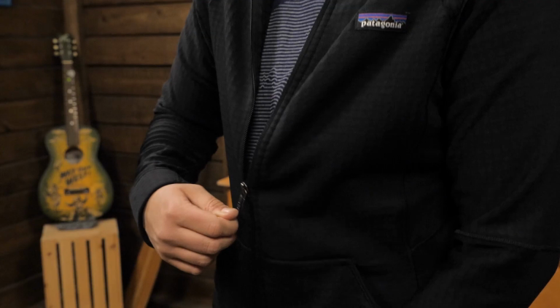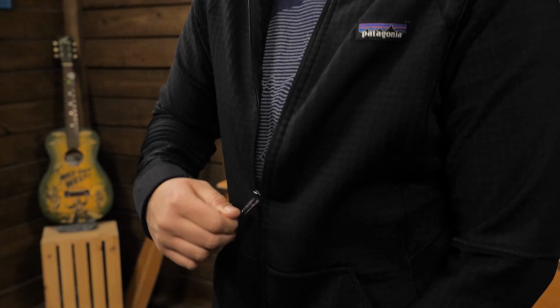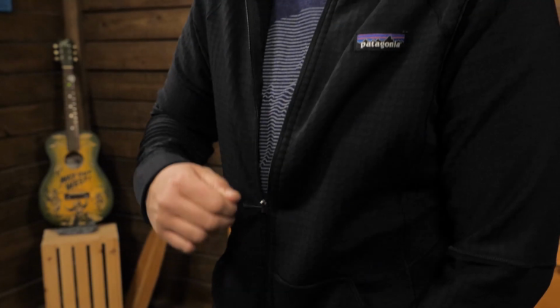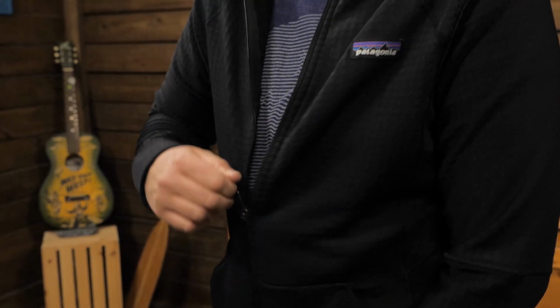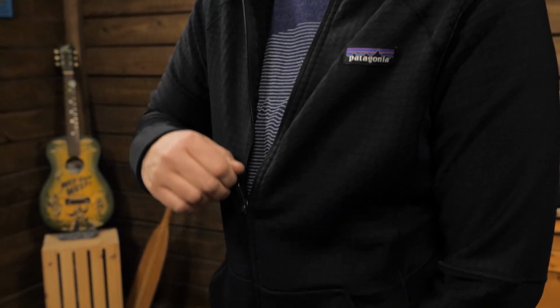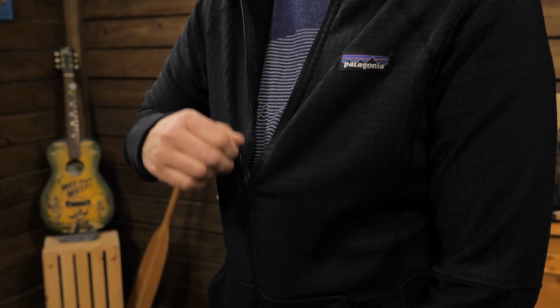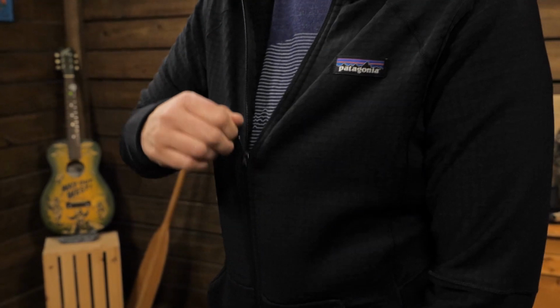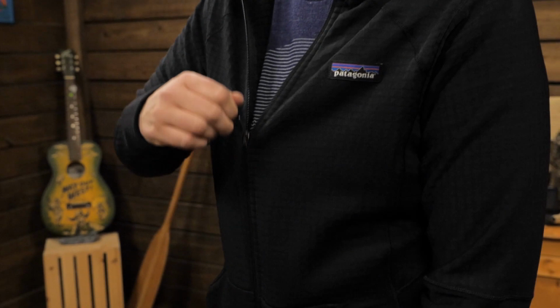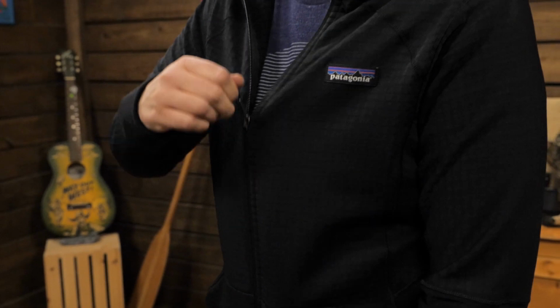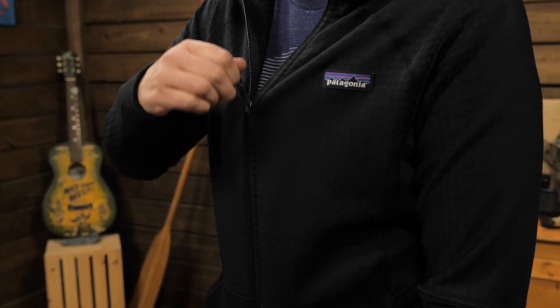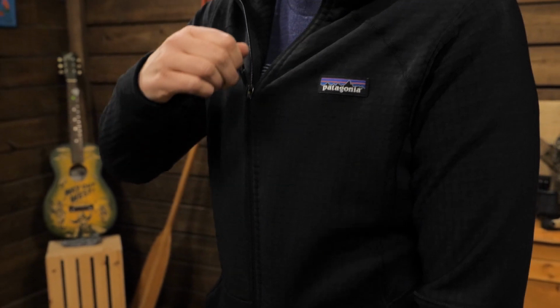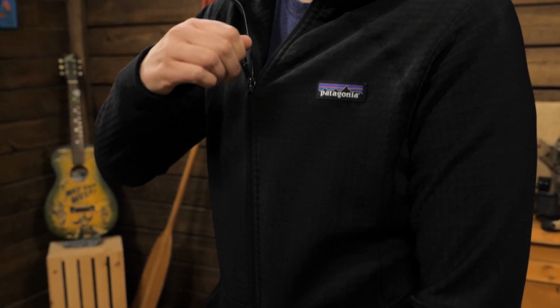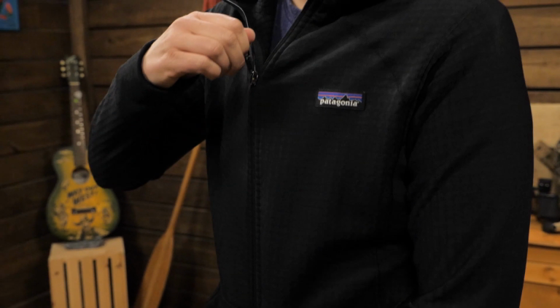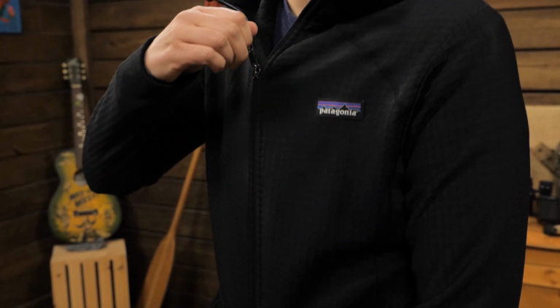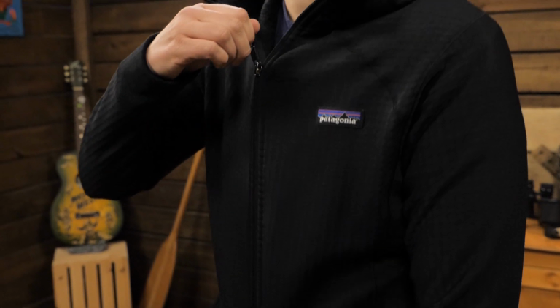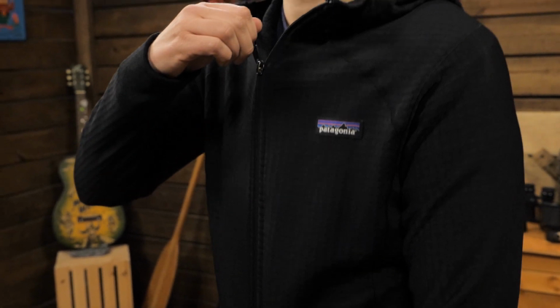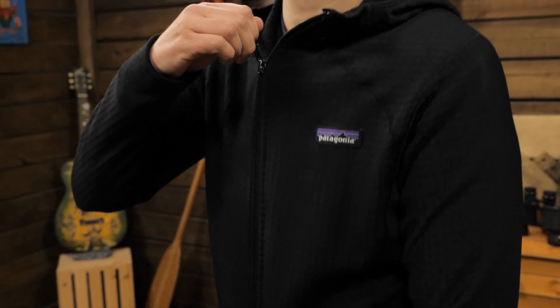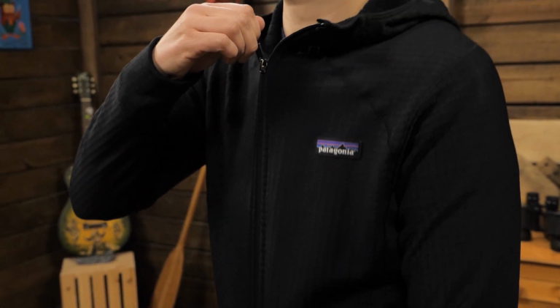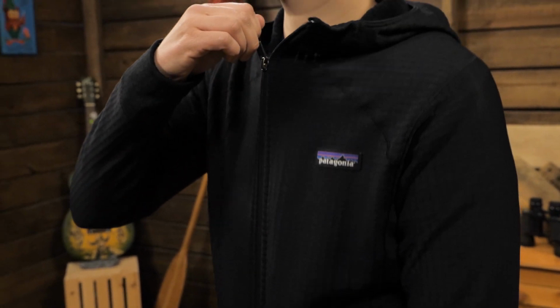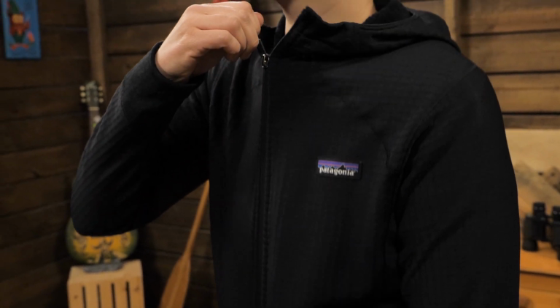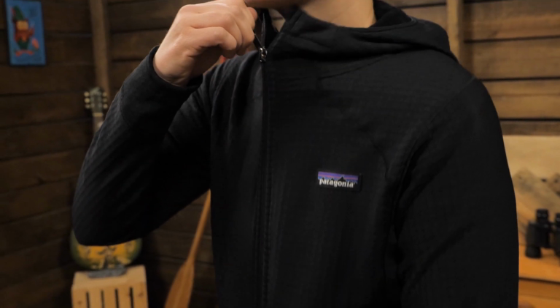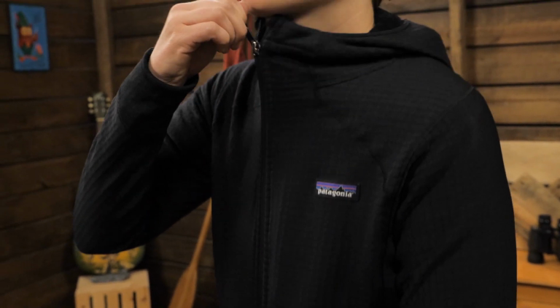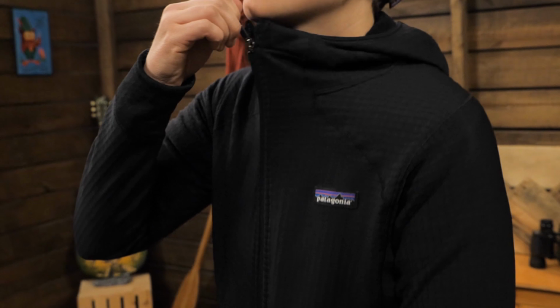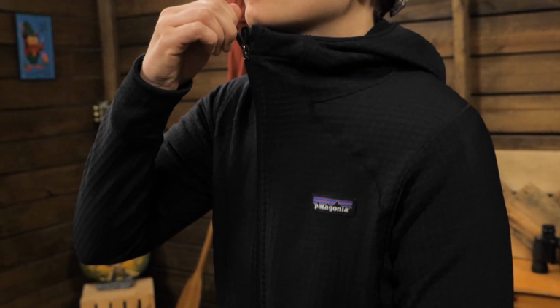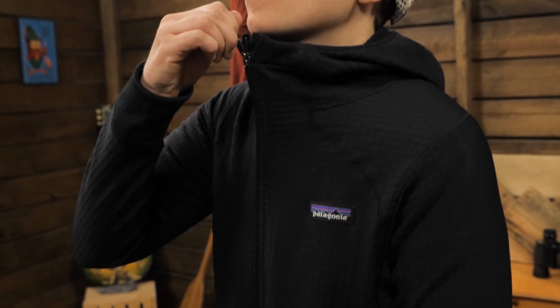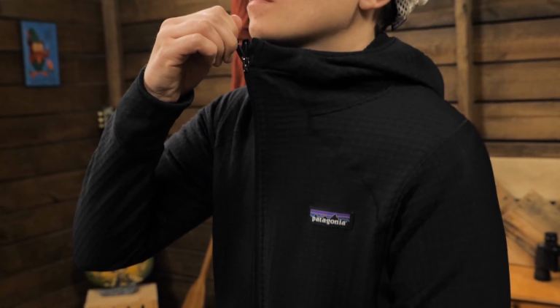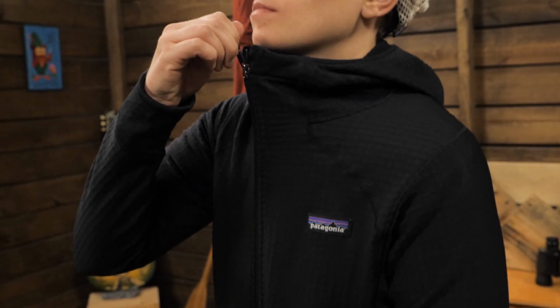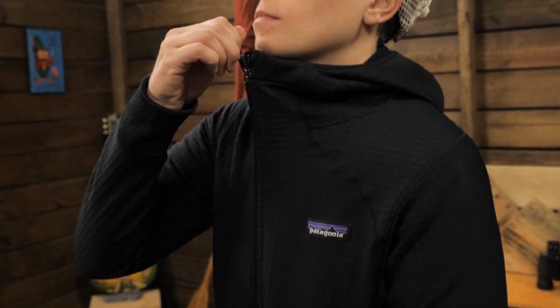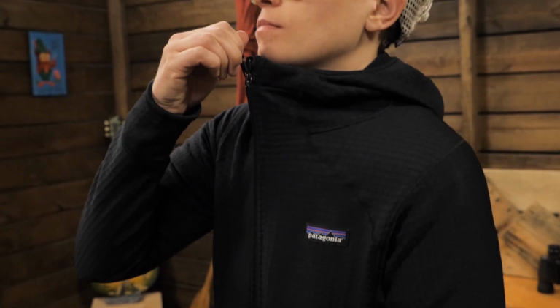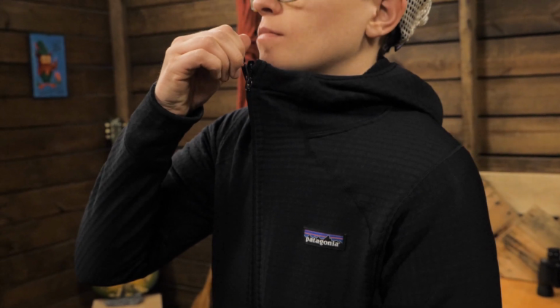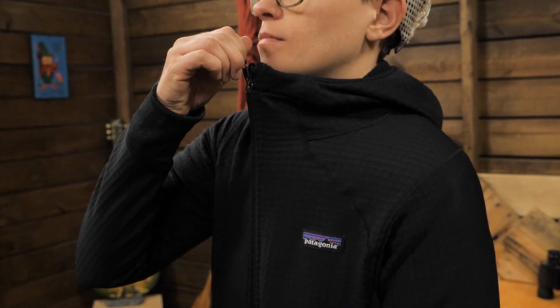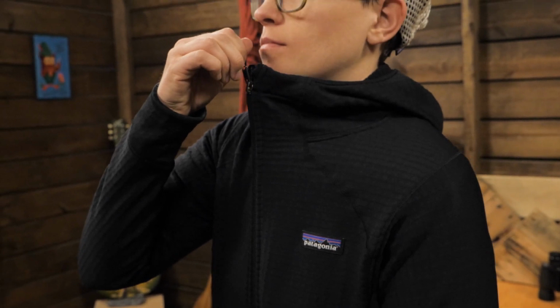The full length zipper makes for easy on and off and gives a nice look when wearing it as an outer layer.